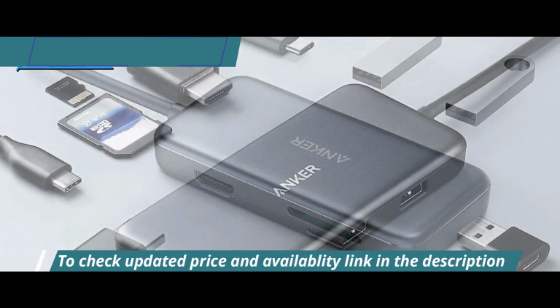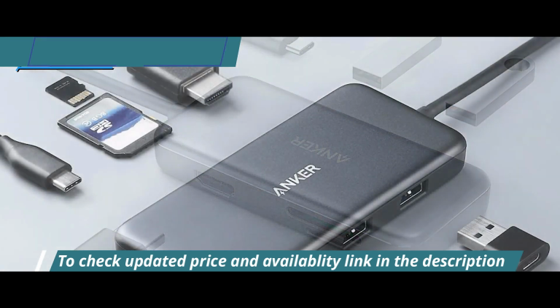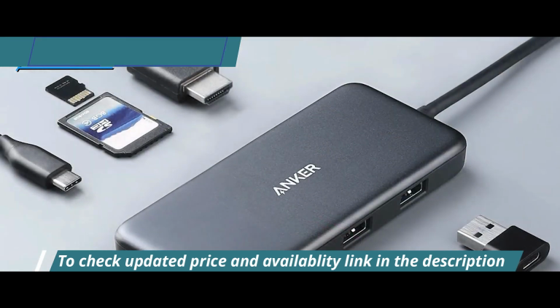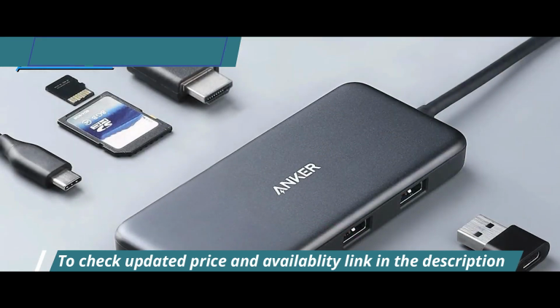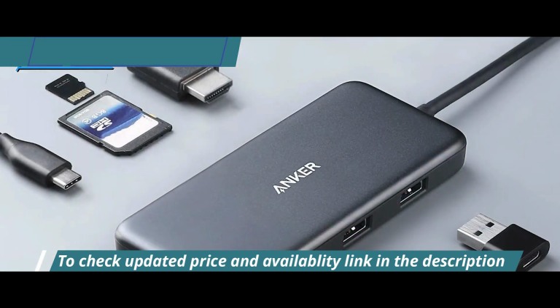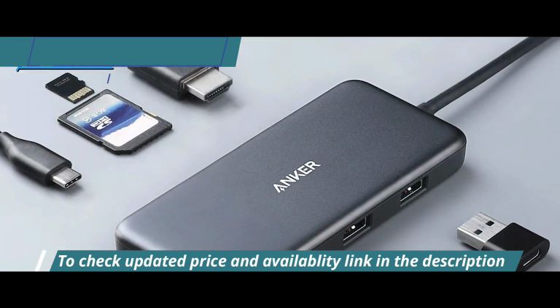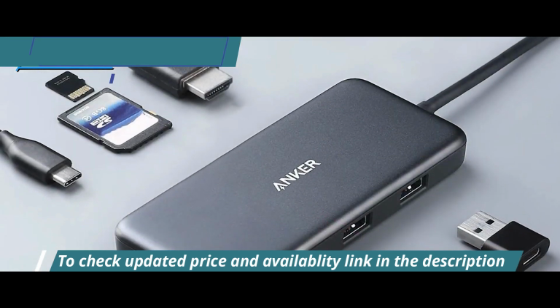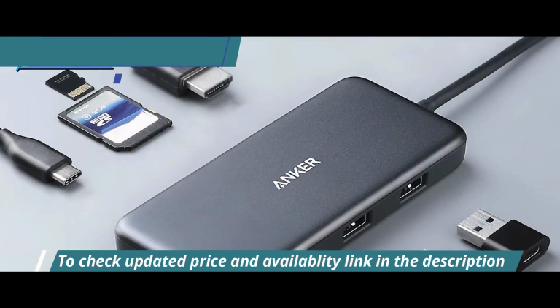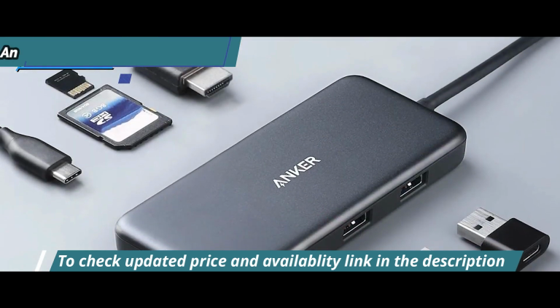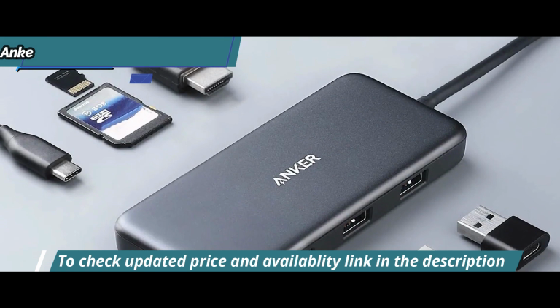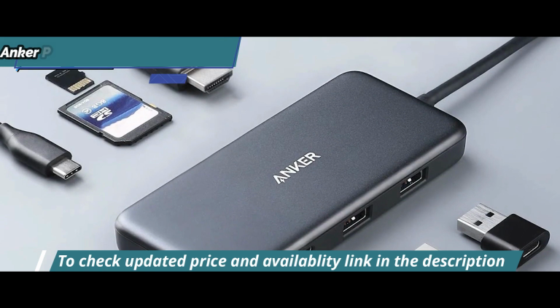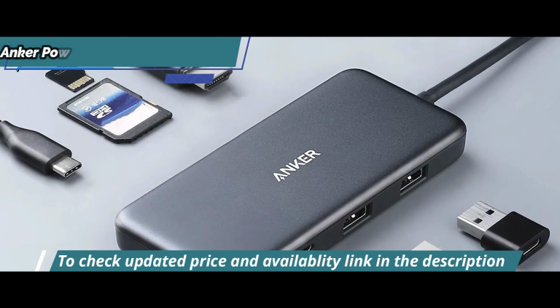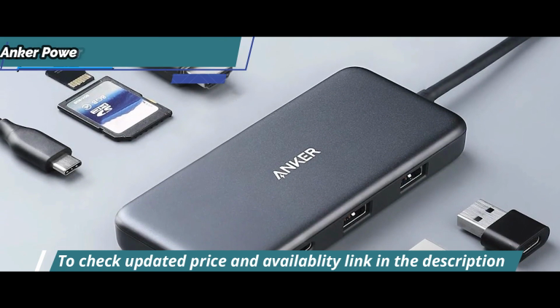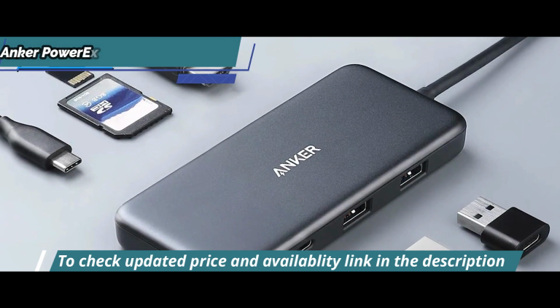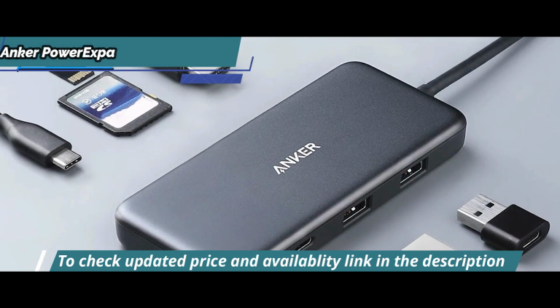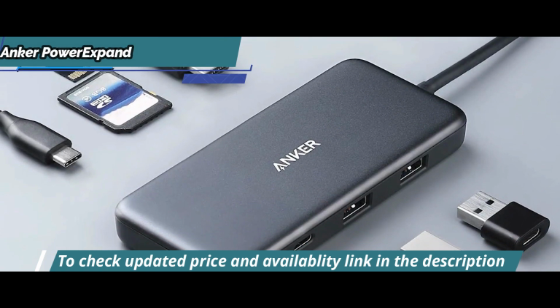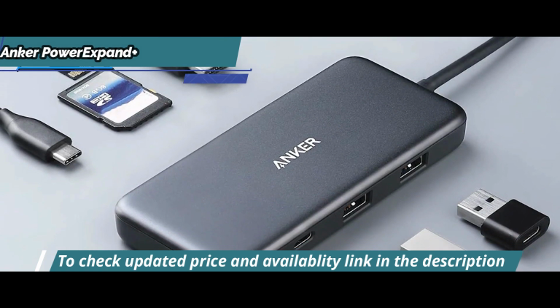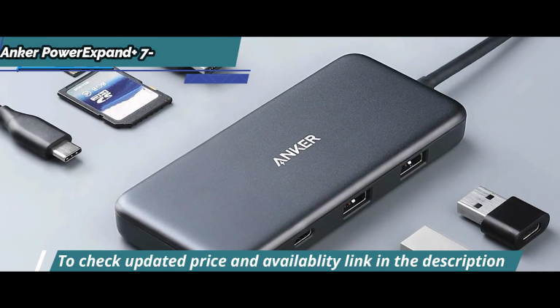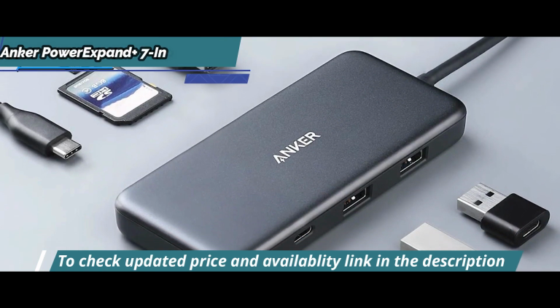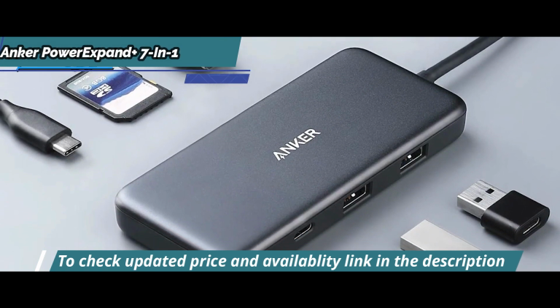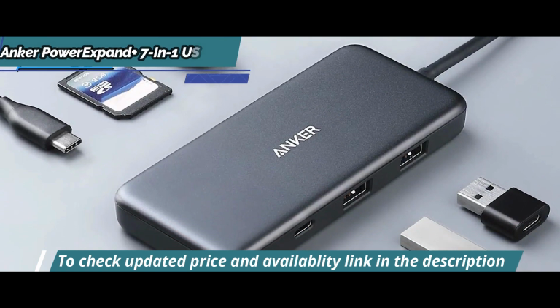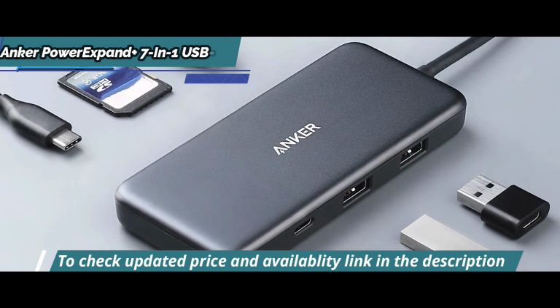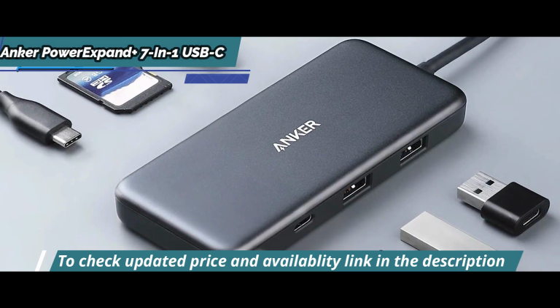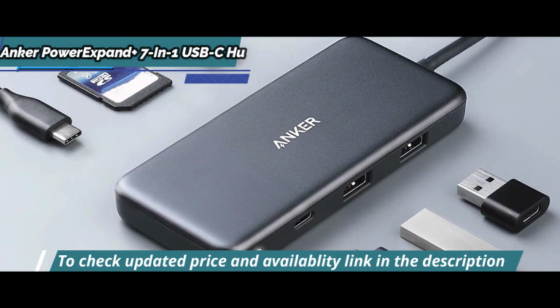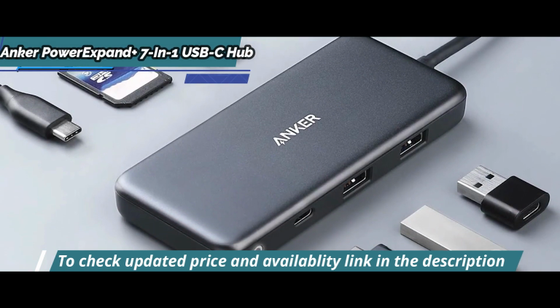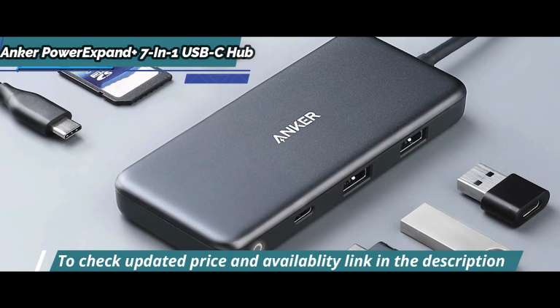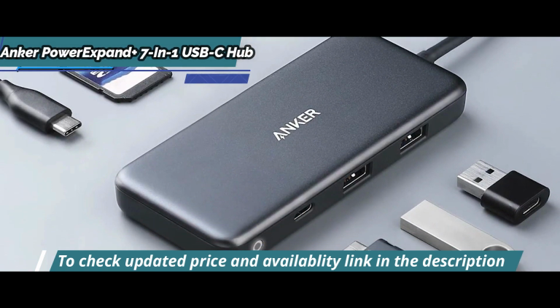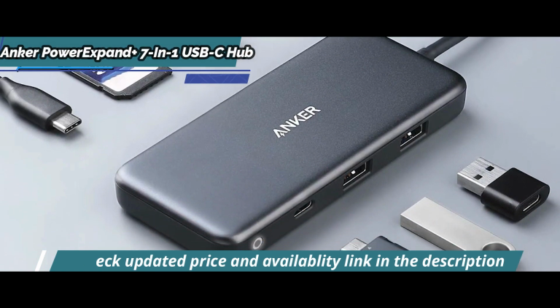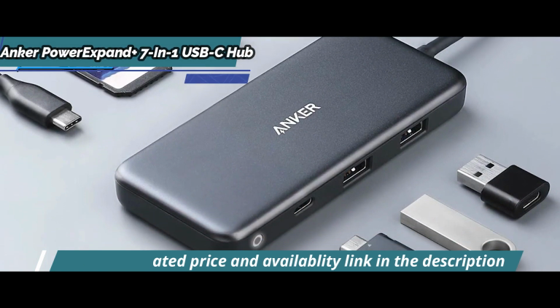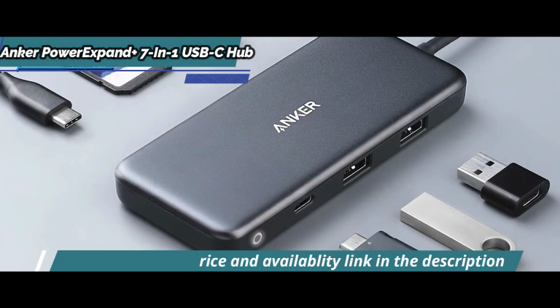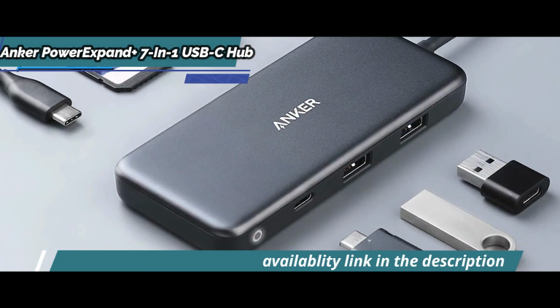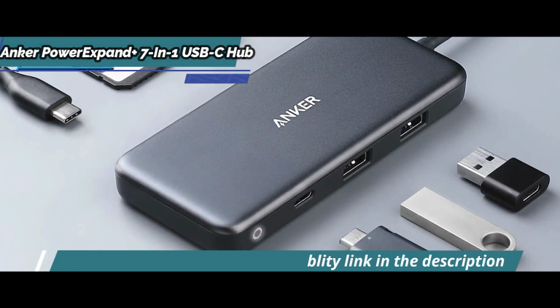Lastly, there's a gigabit Ethernet port at one end of the hub with LED status lights that indicate whether it's connected or not.